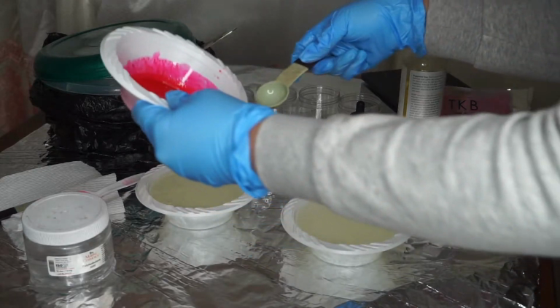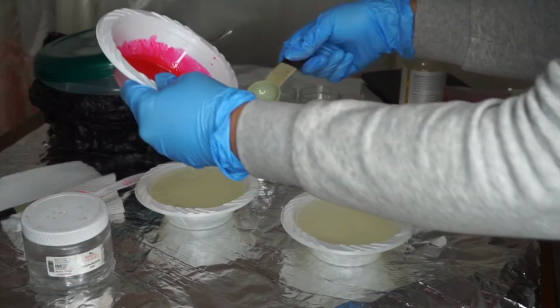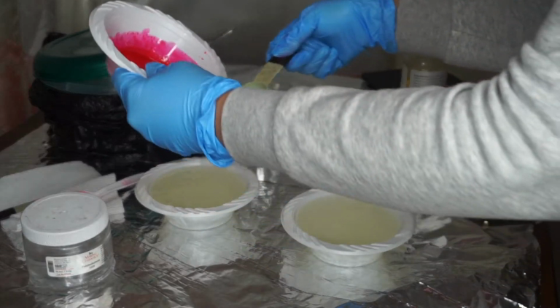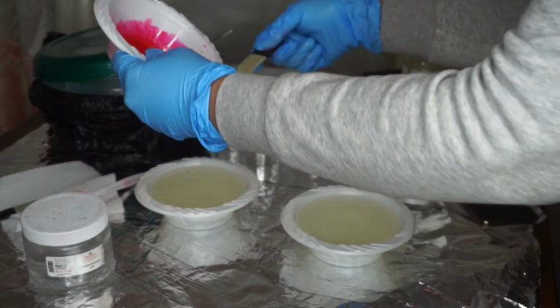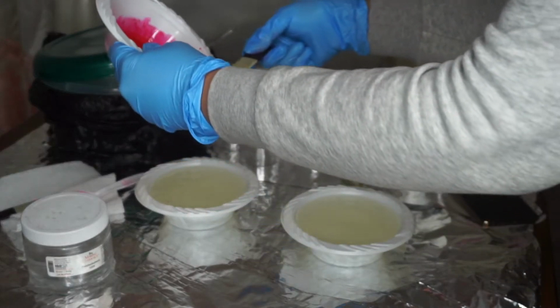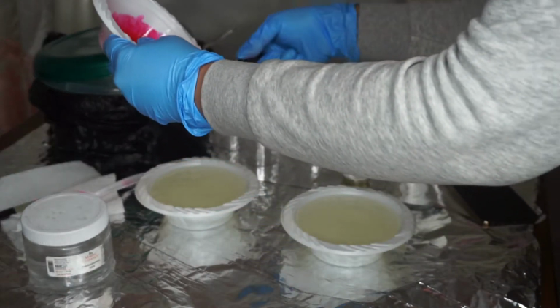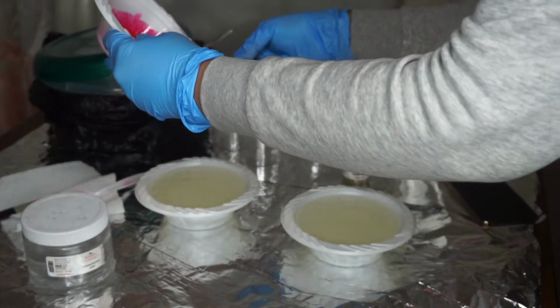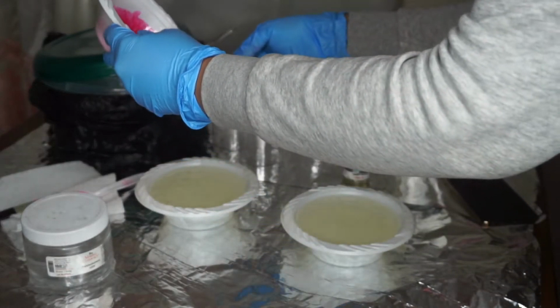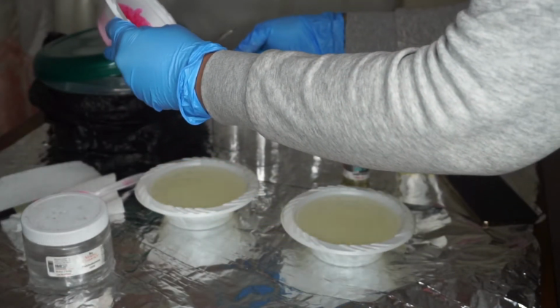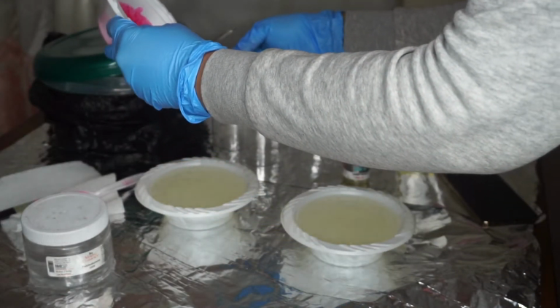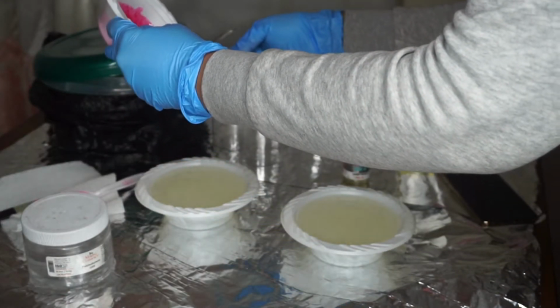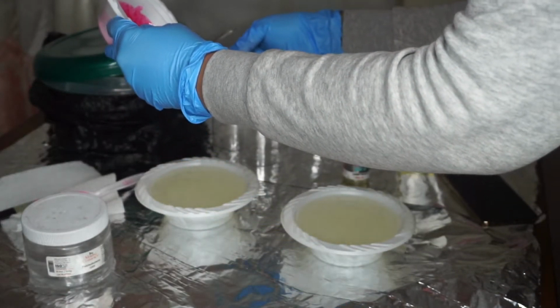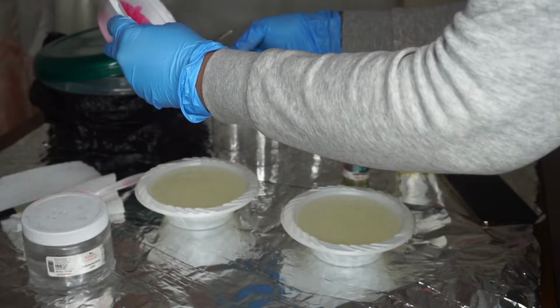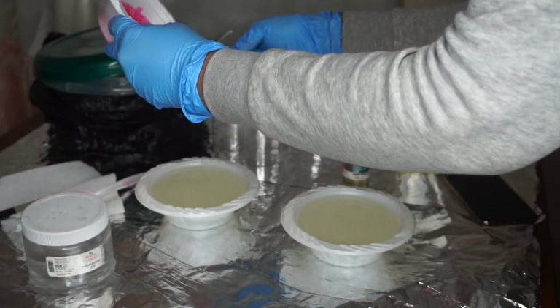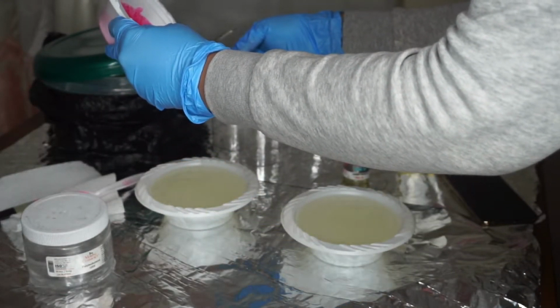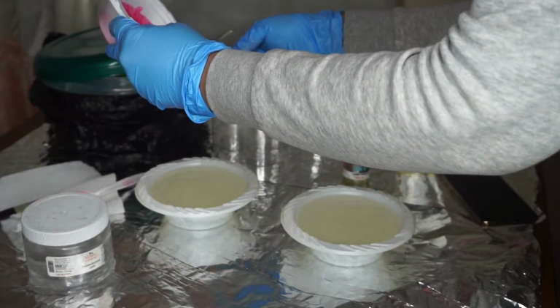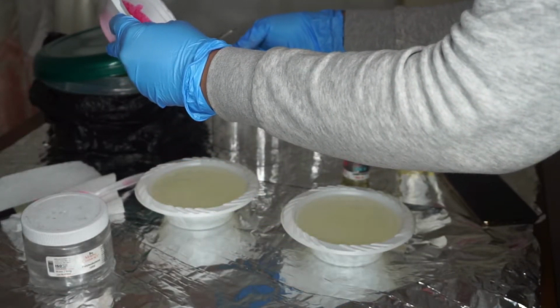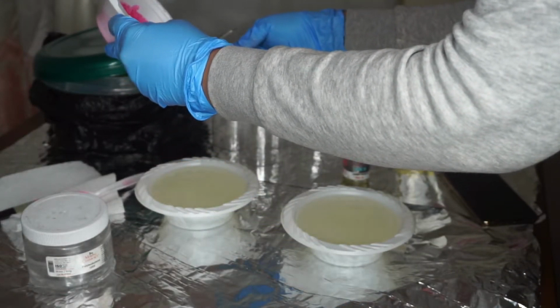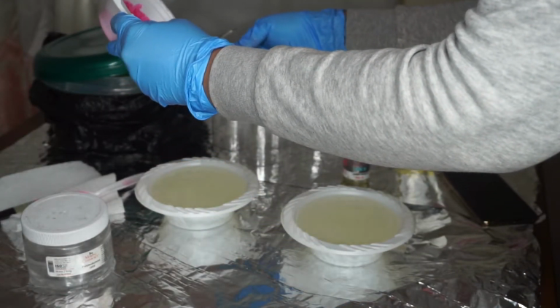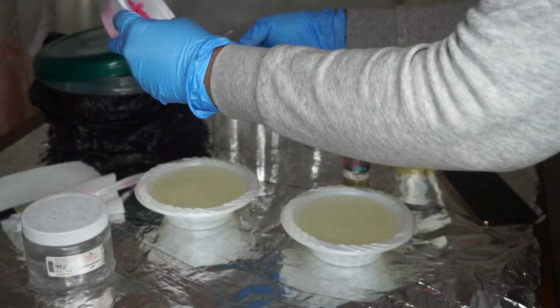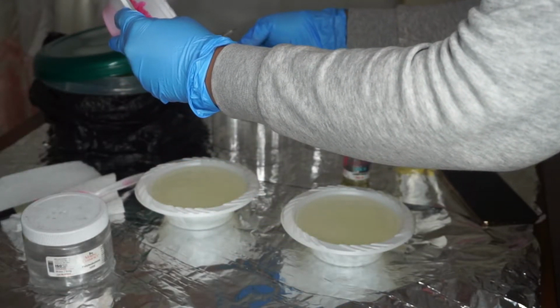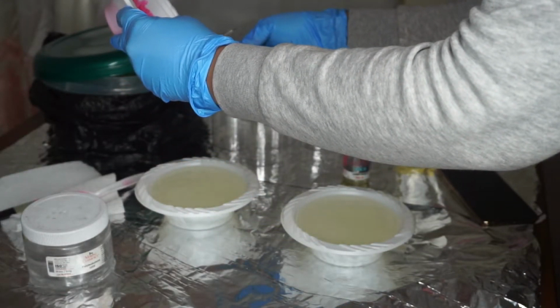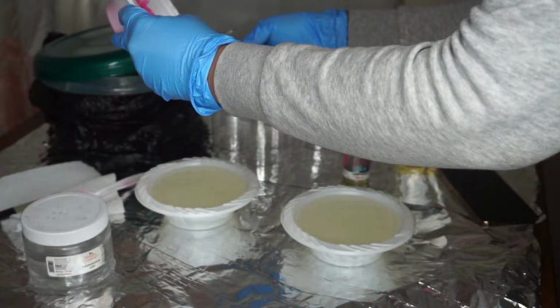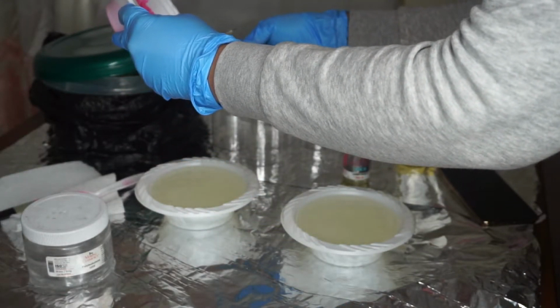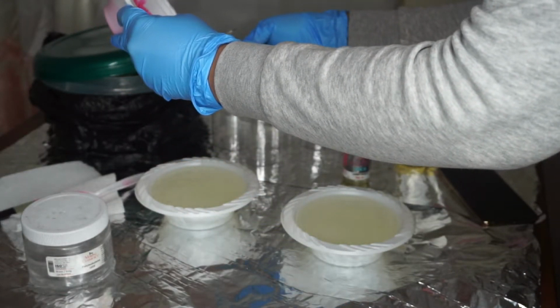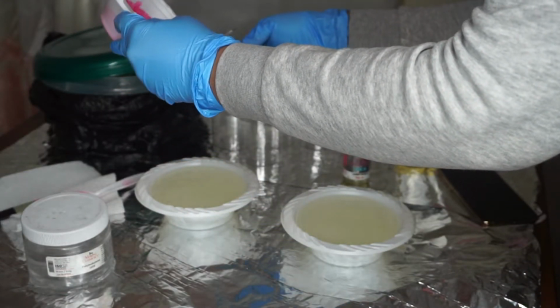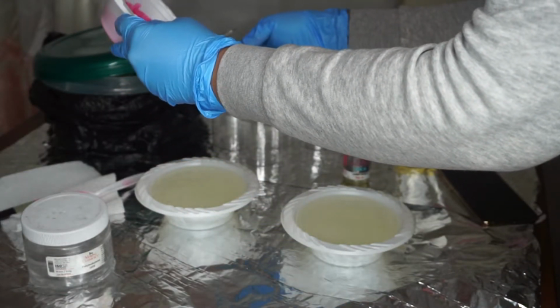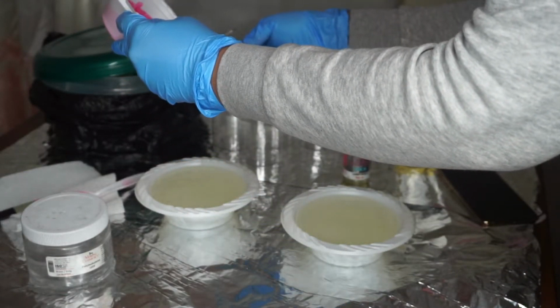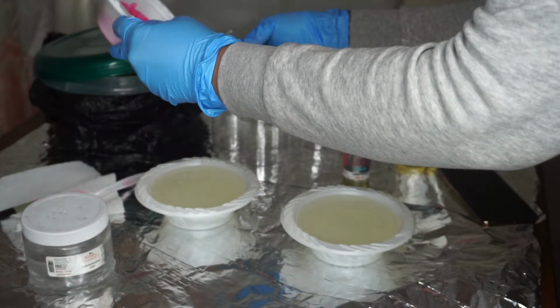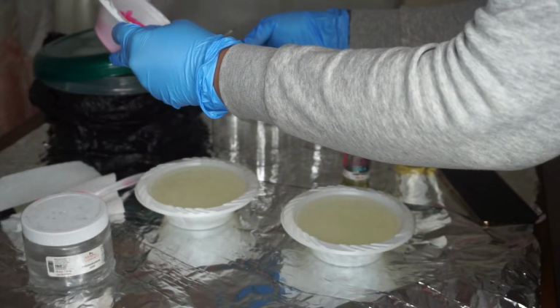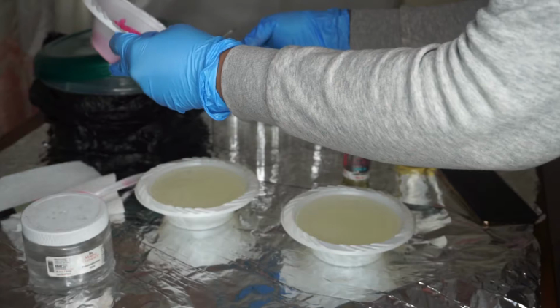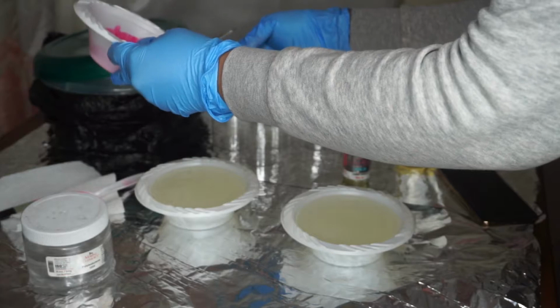I'm pouring one scoop into each of the containers and then I'm going to mix it.